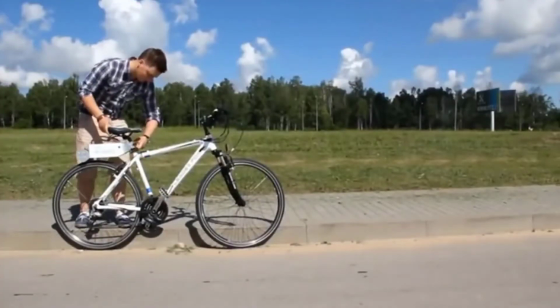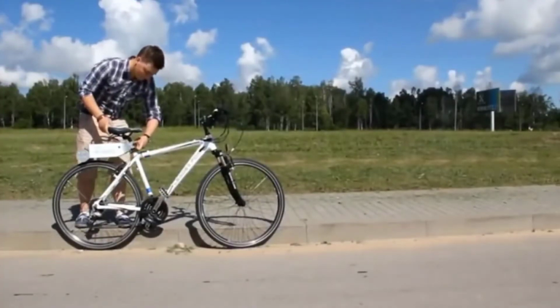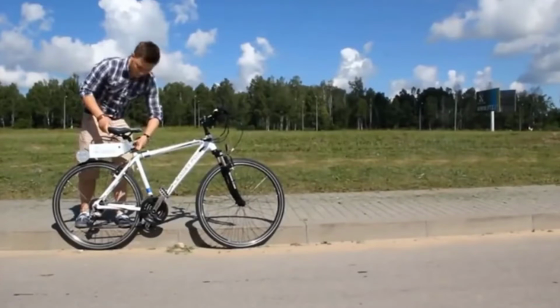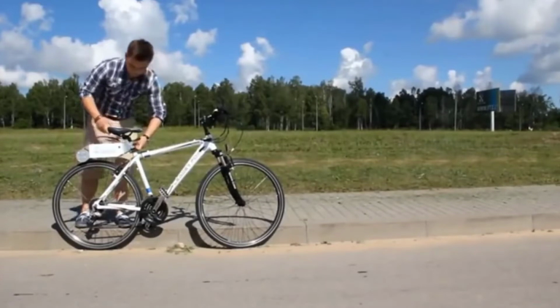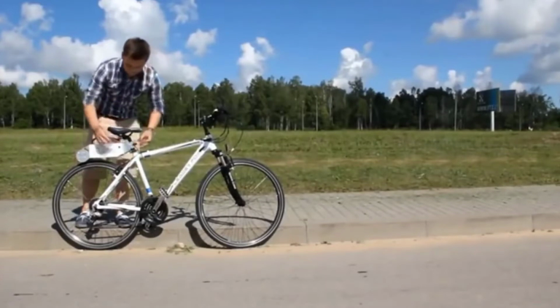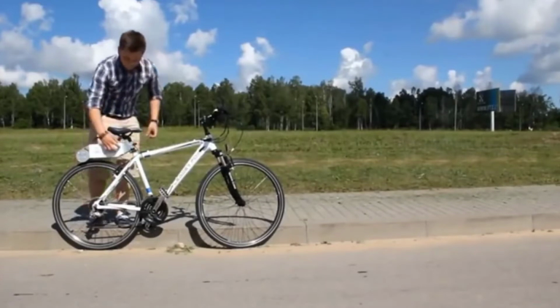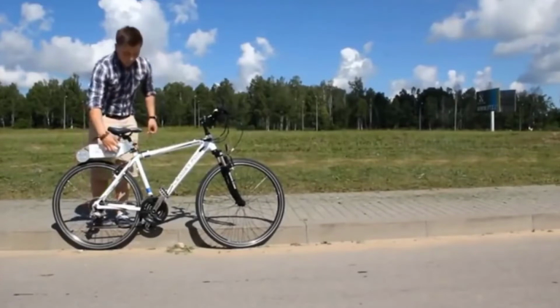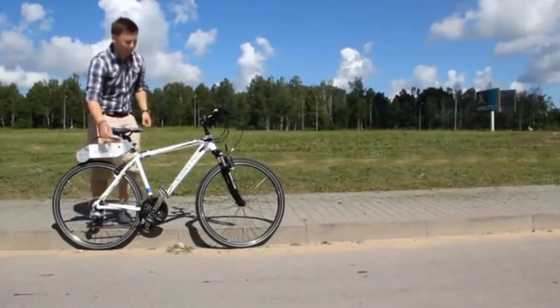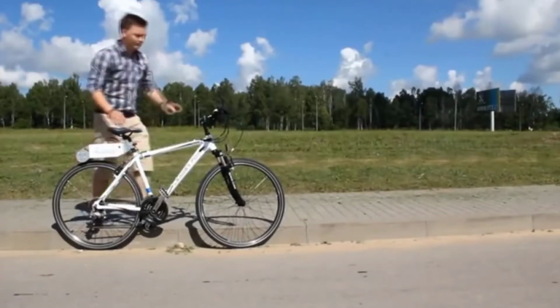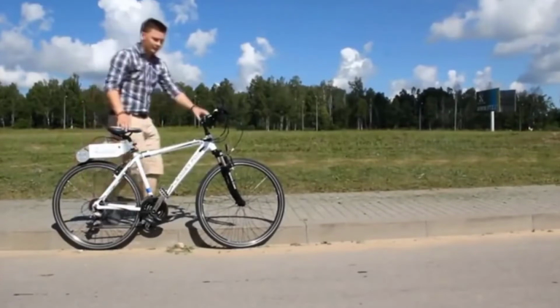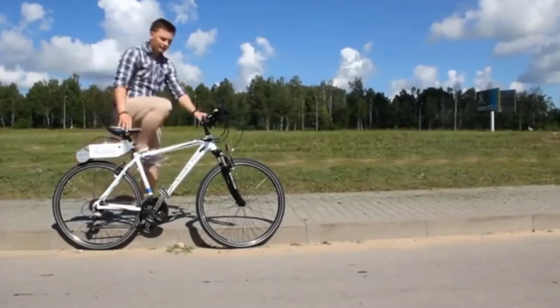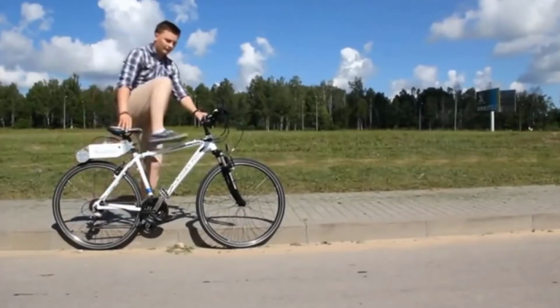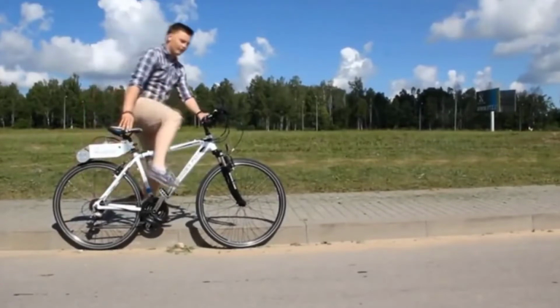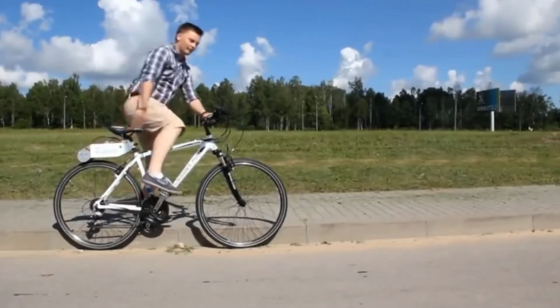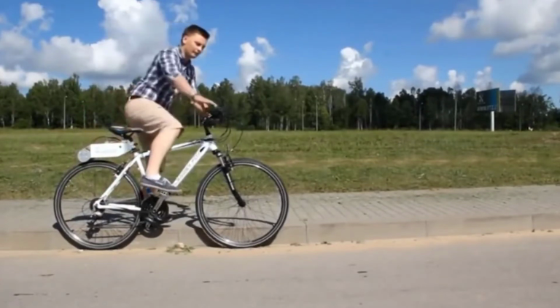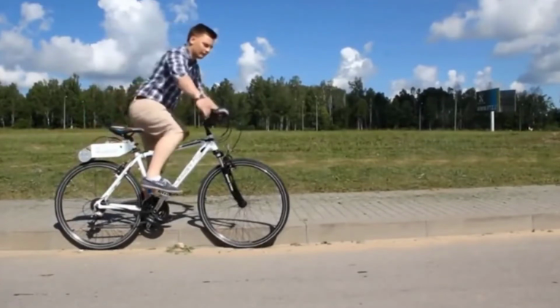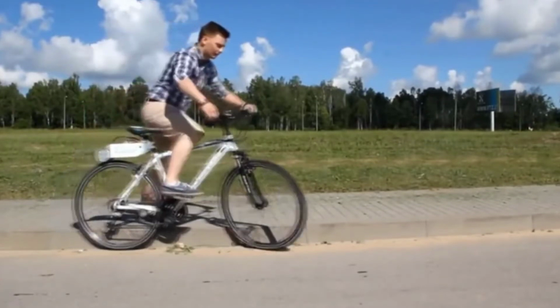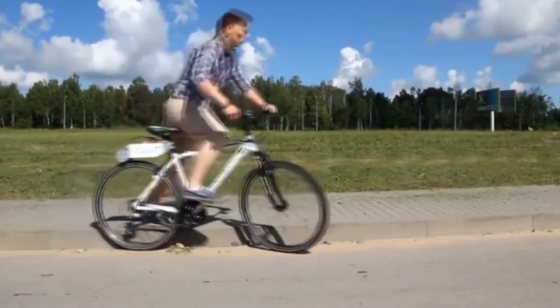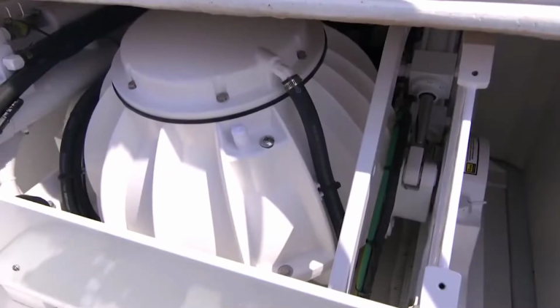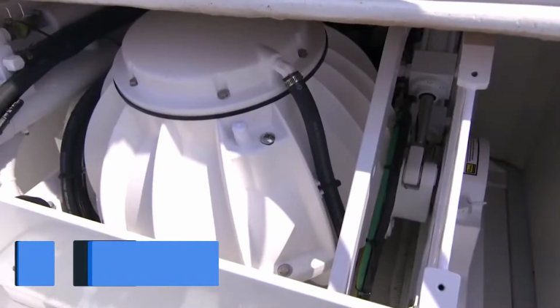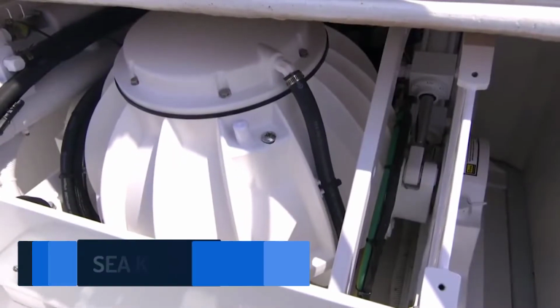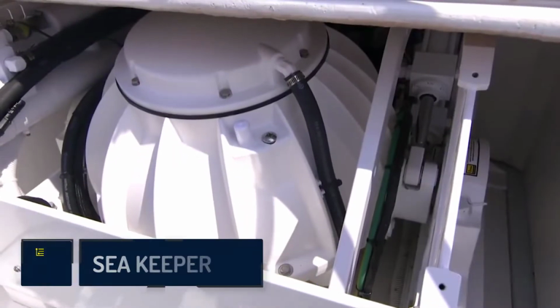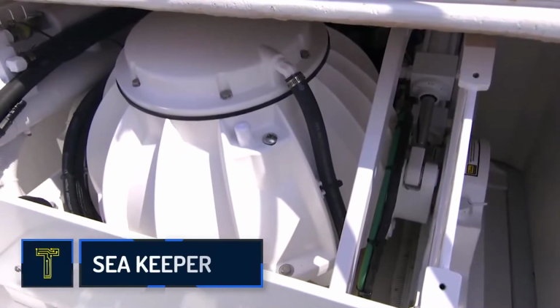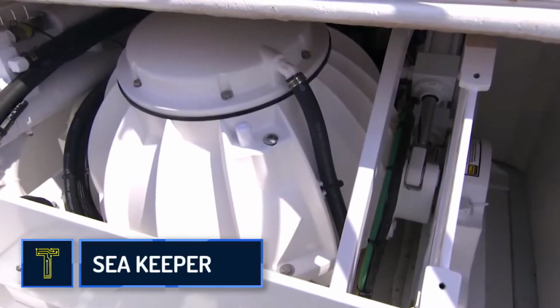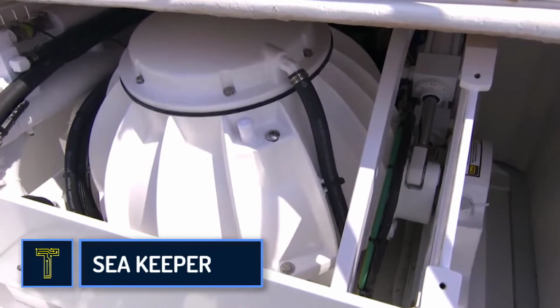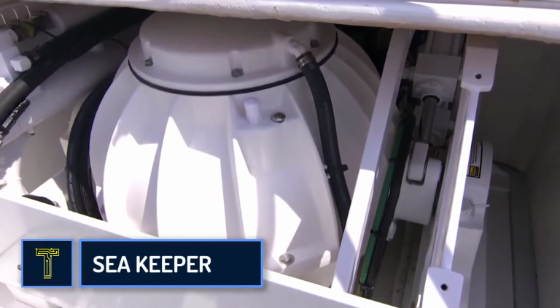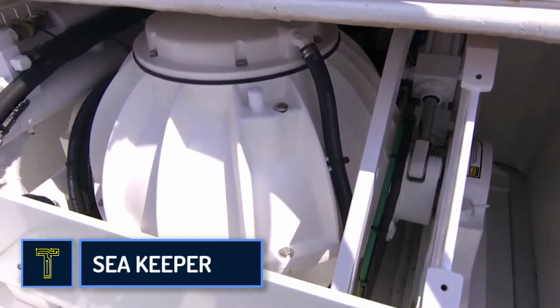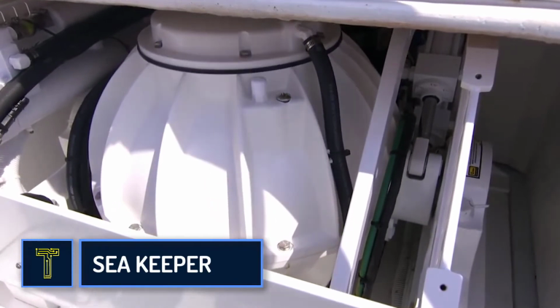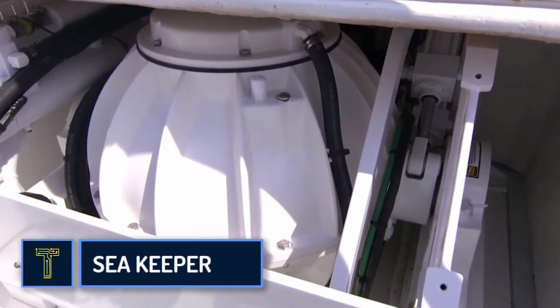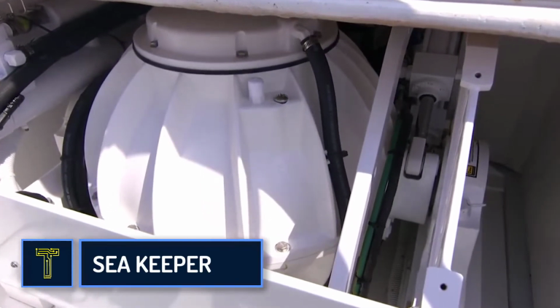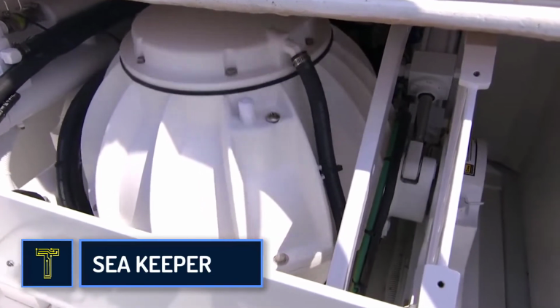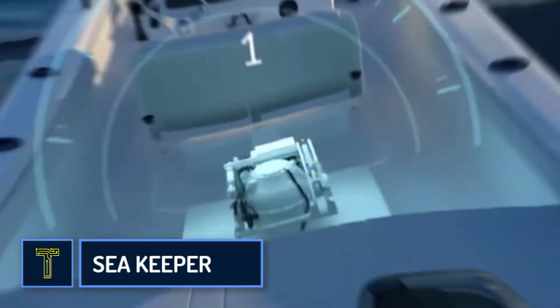The dream is to transfer as many people as possible to technology-updated bicycles and make this type of environmental transport the most common in the world.